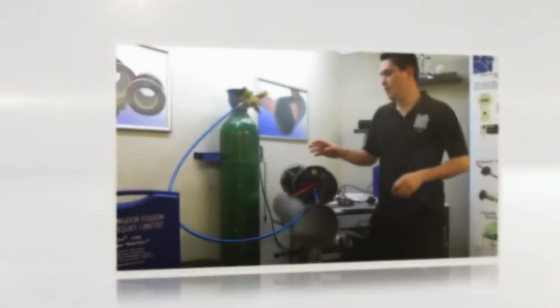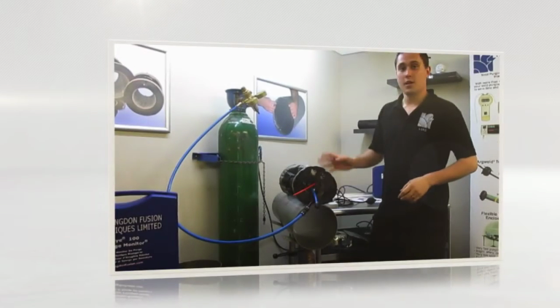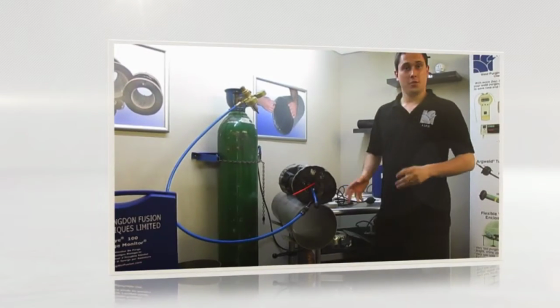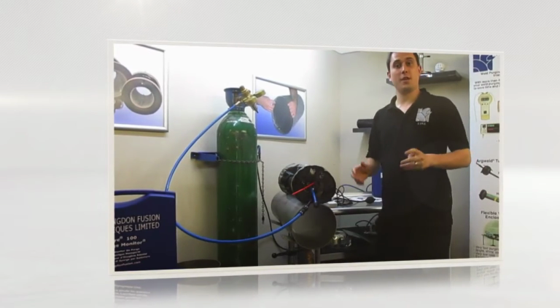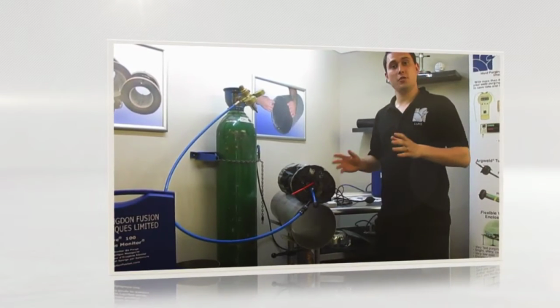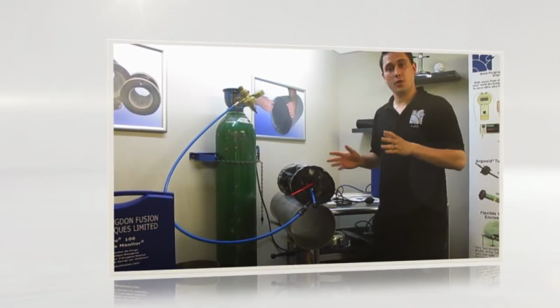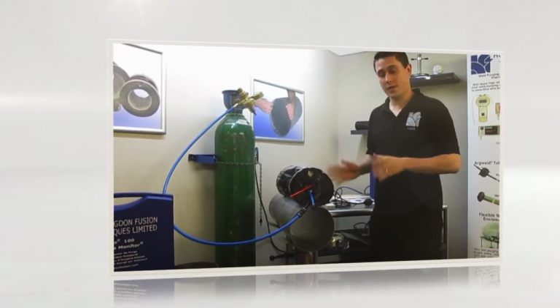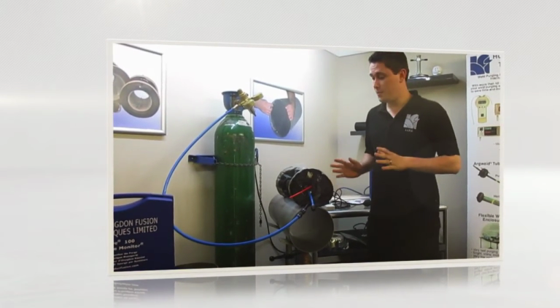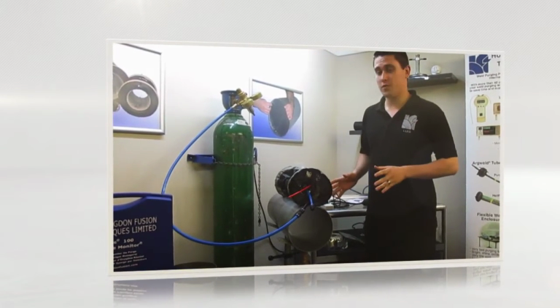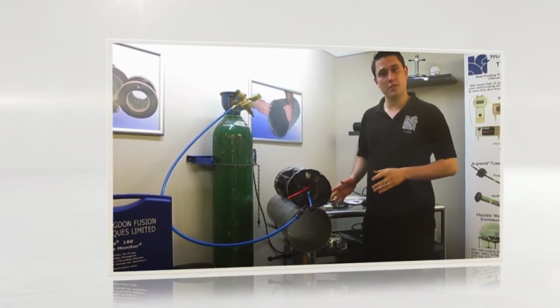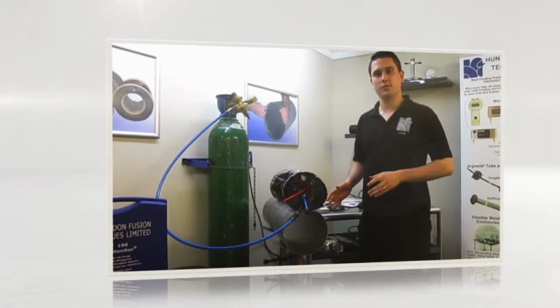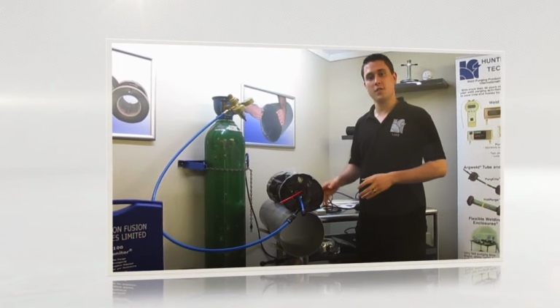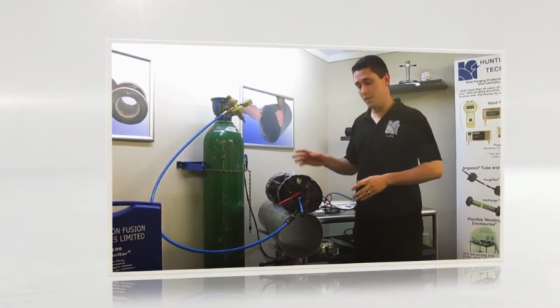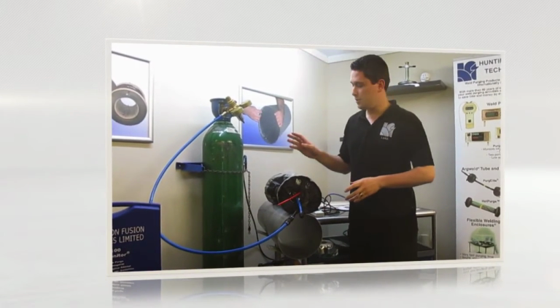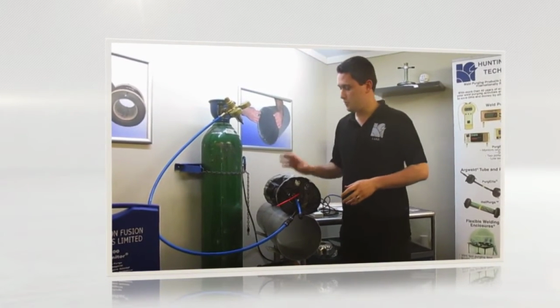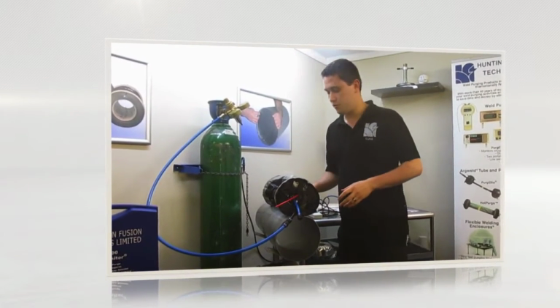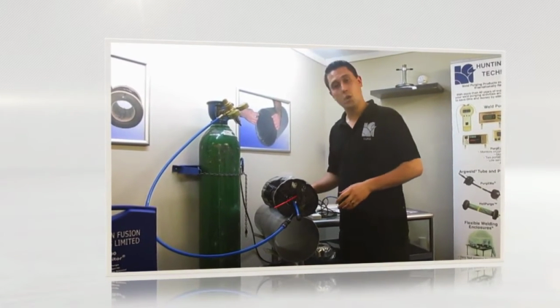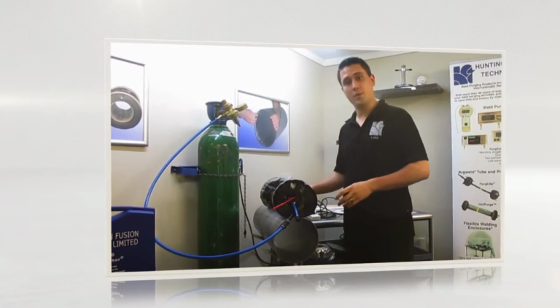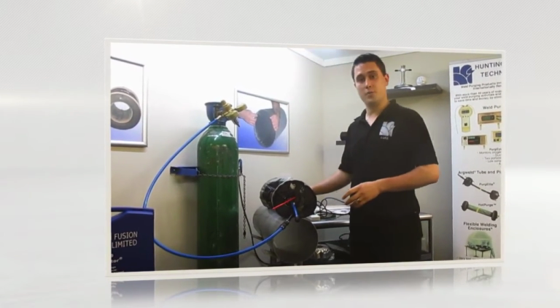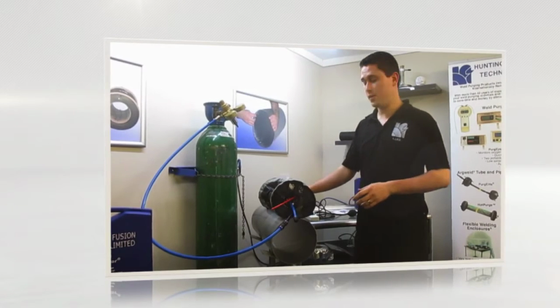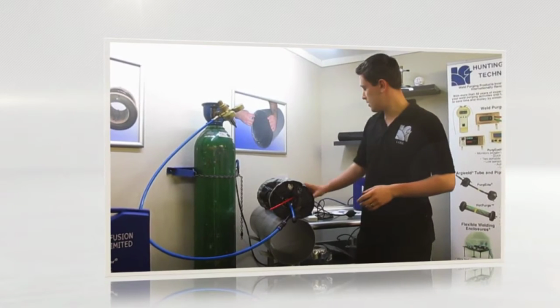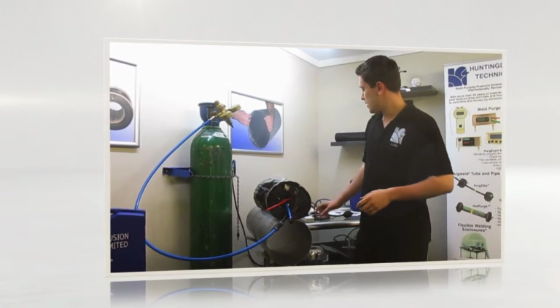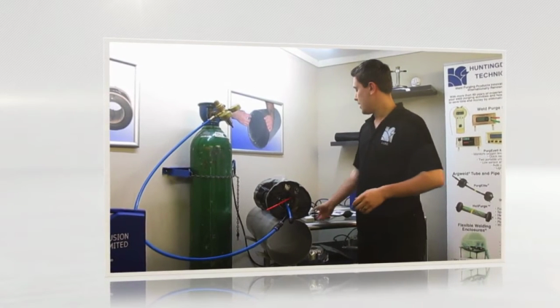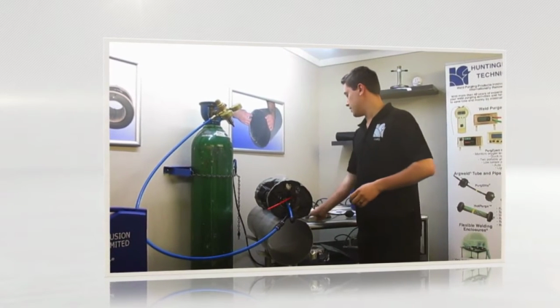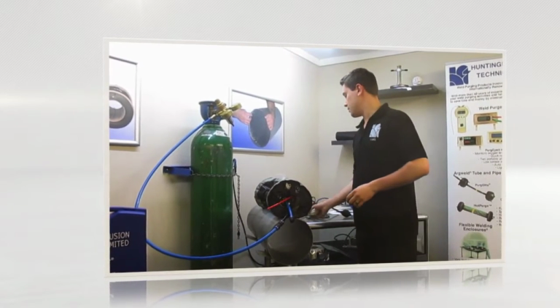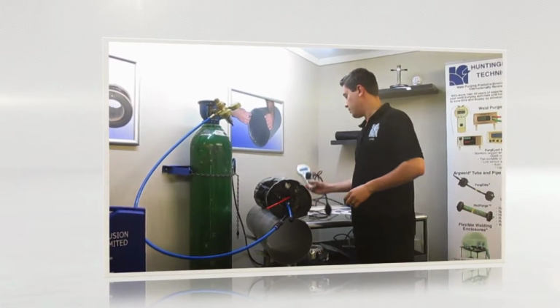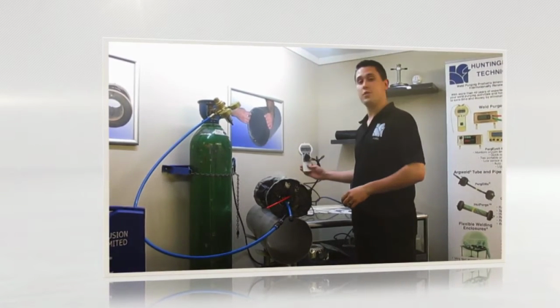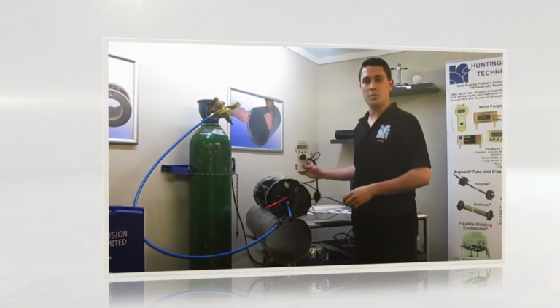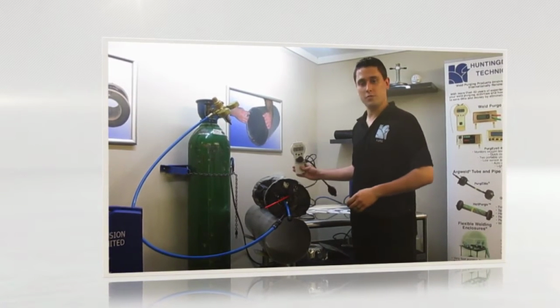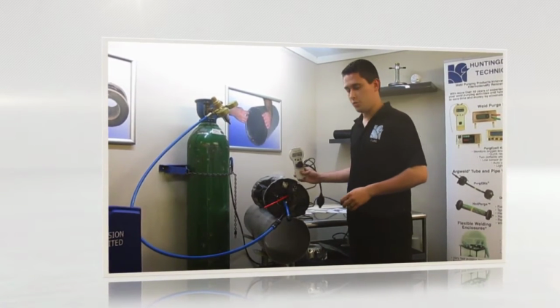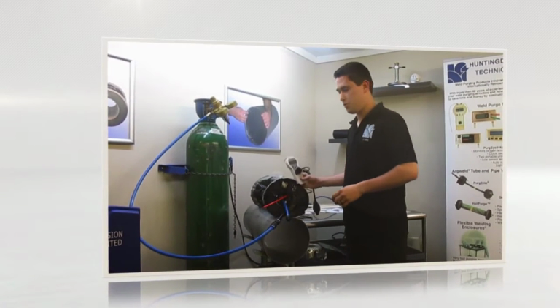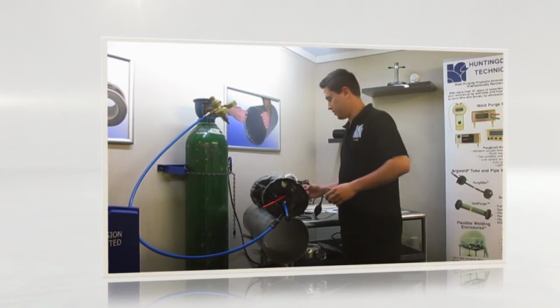Today we're going to do a quick demonstration using the Huntington Infusion Quick Purge product and the RG100 Oxygen Monitor.